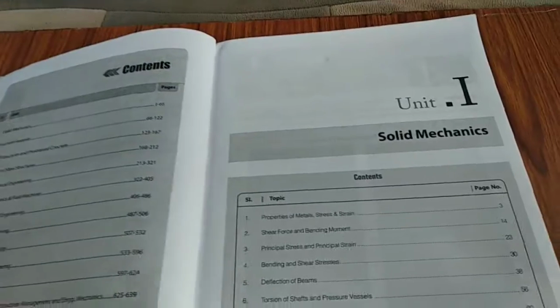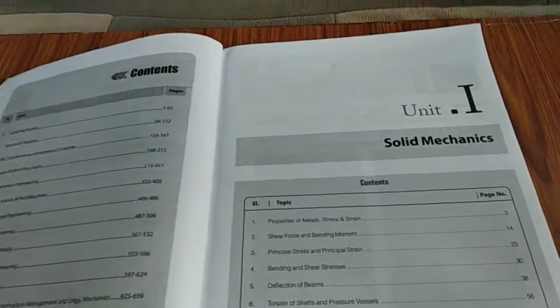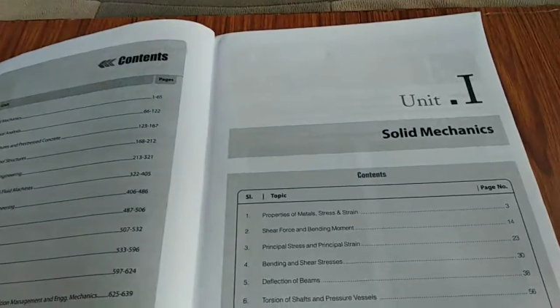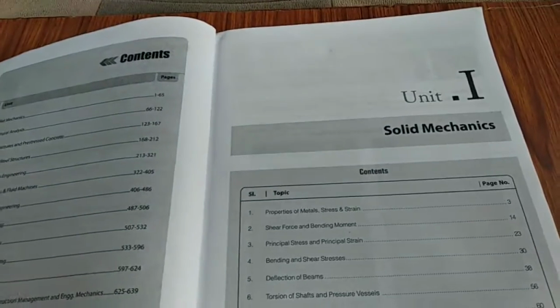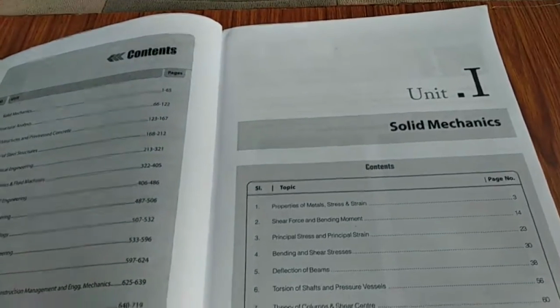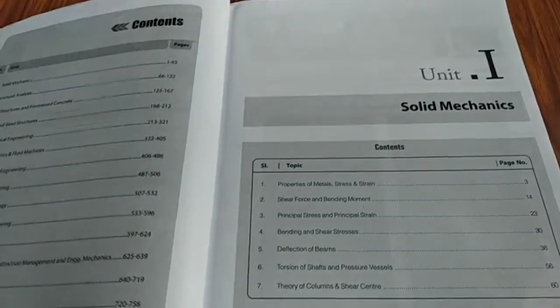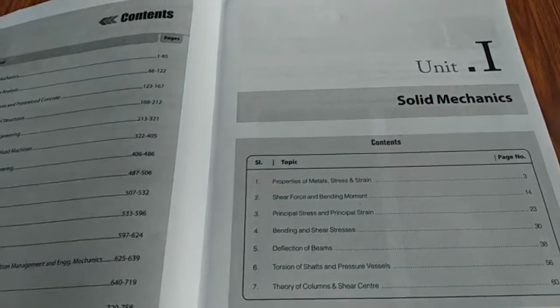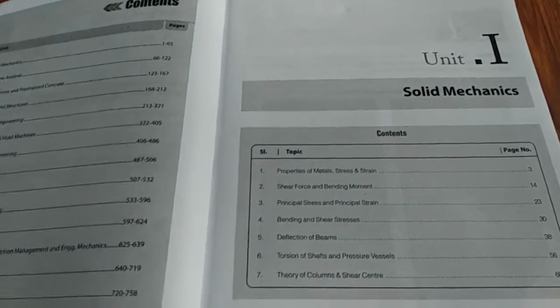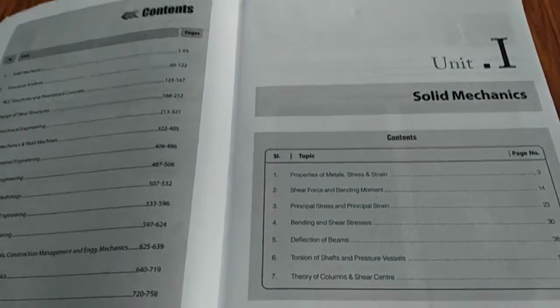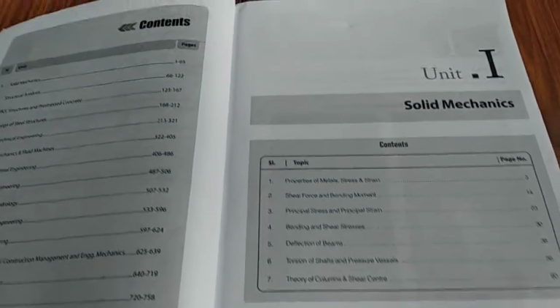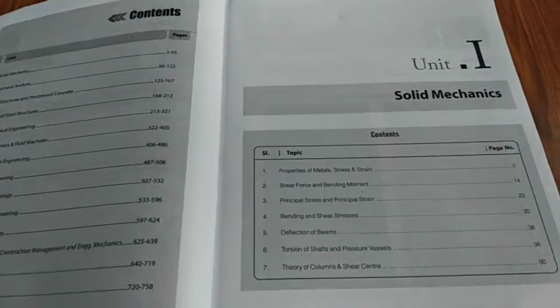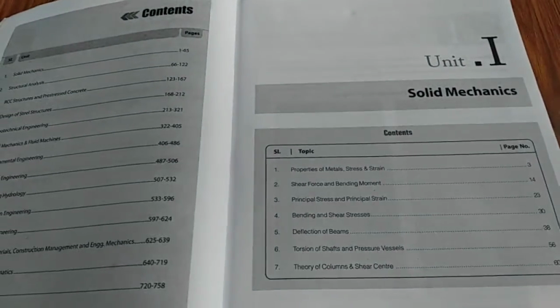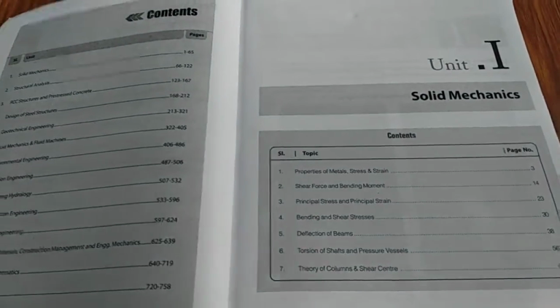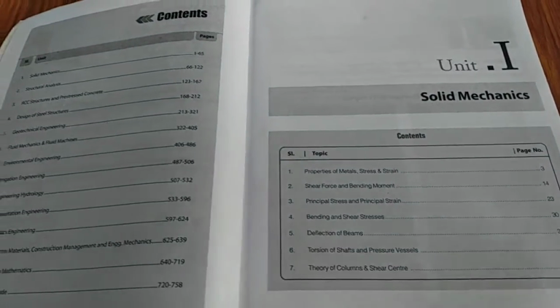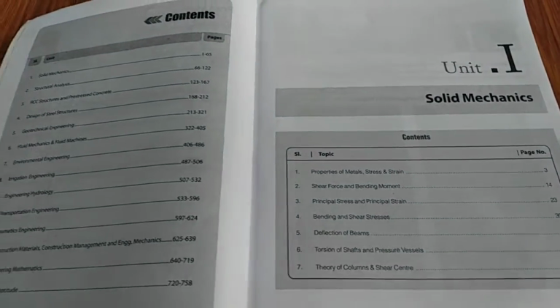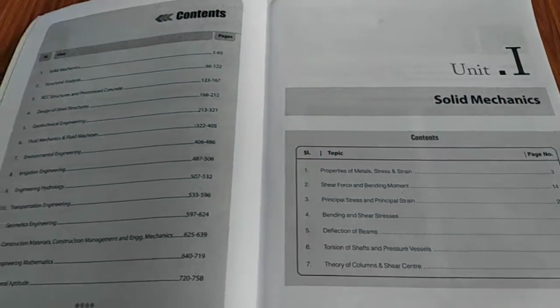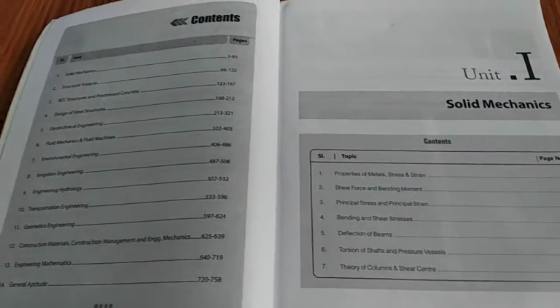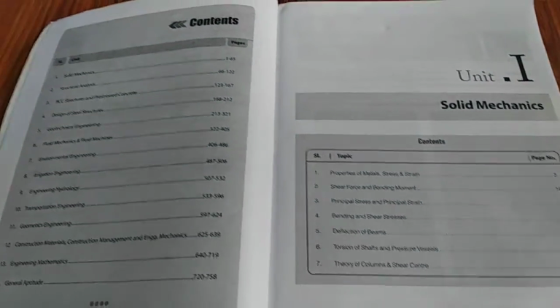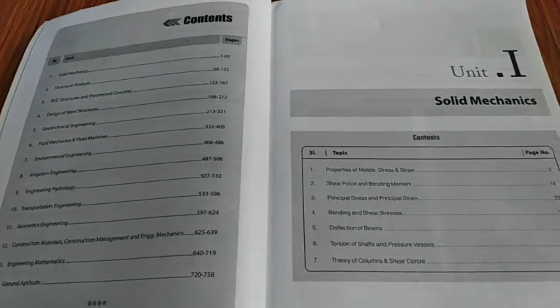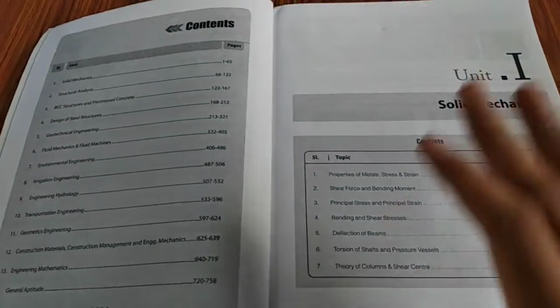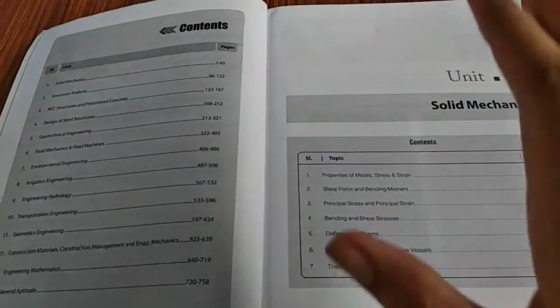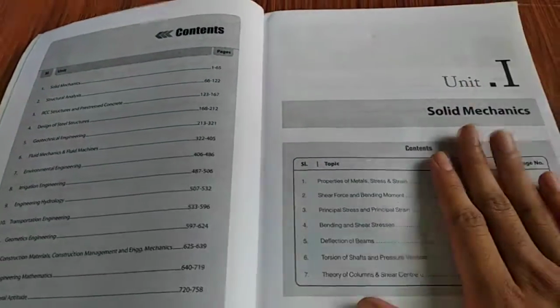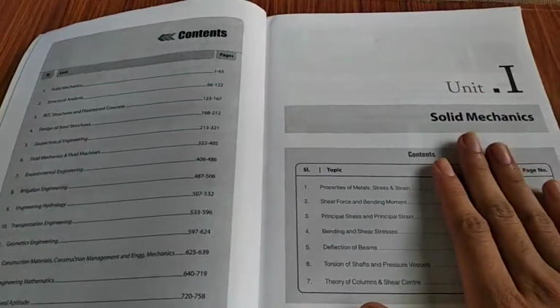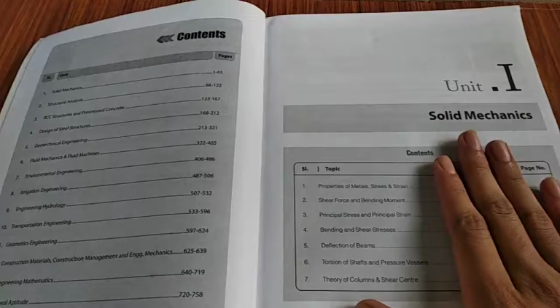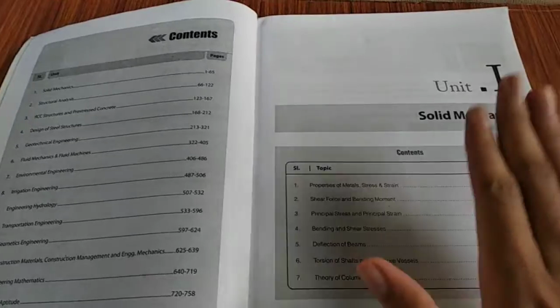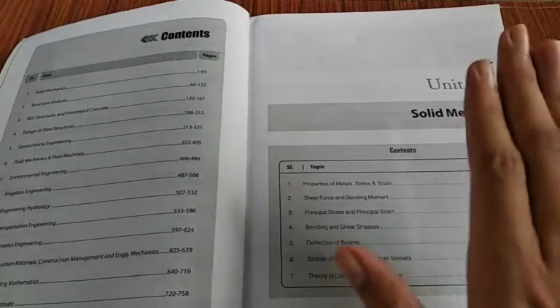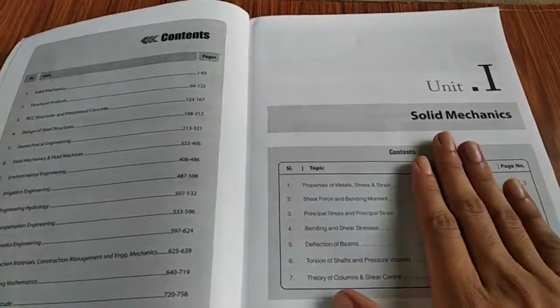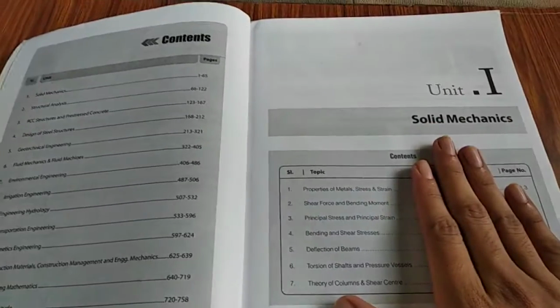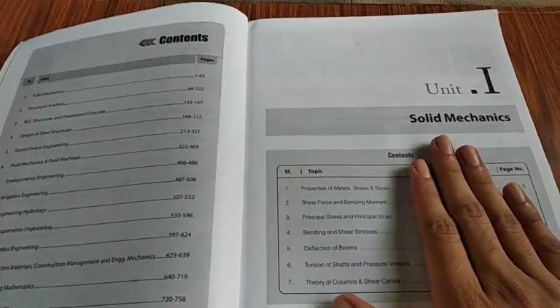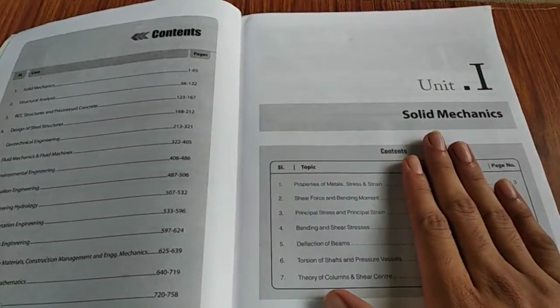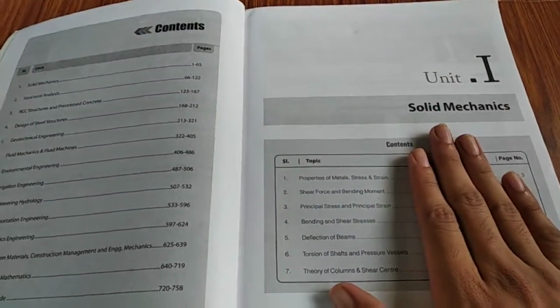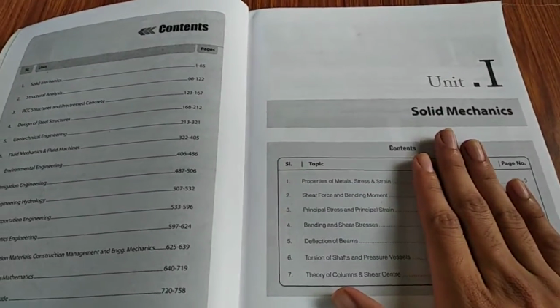Let me show you how this book is organized. For example, we'll take solid mechanics — which is also known as Strength of Materials.